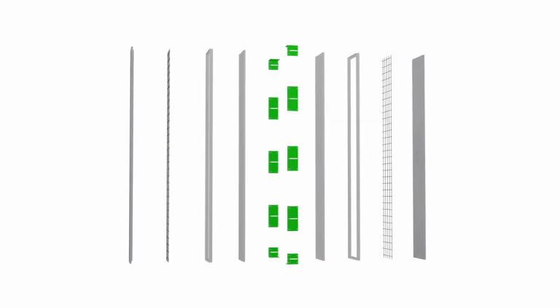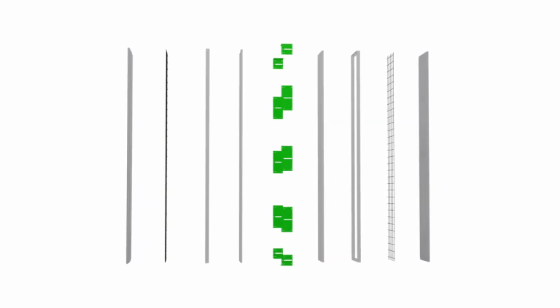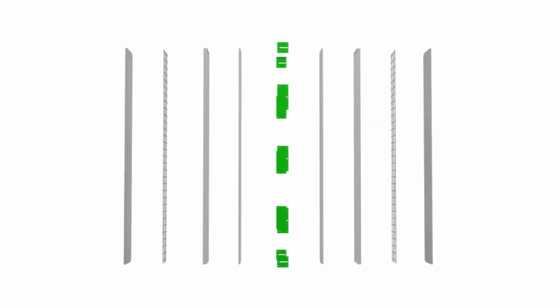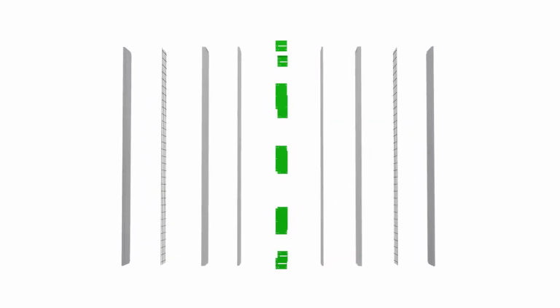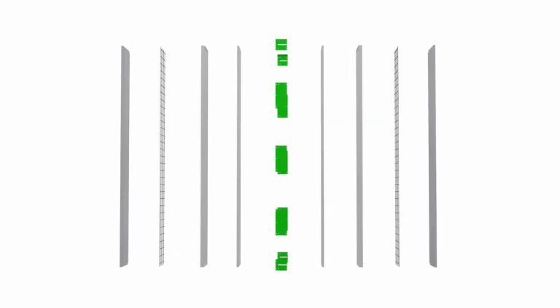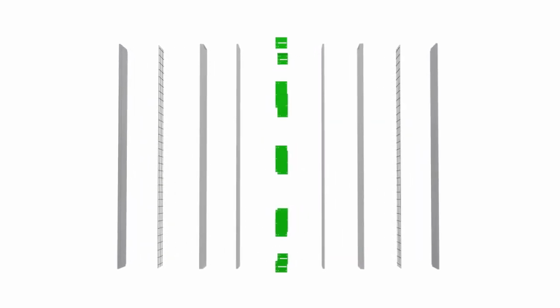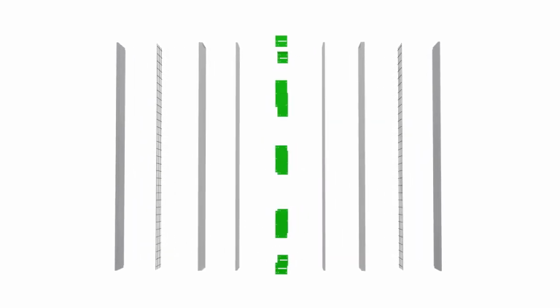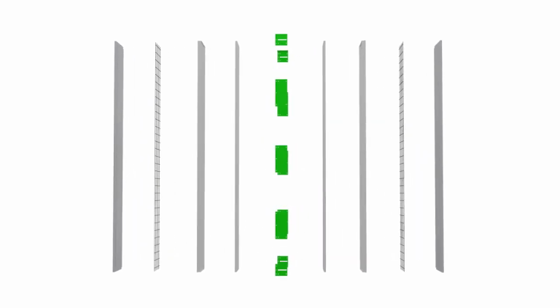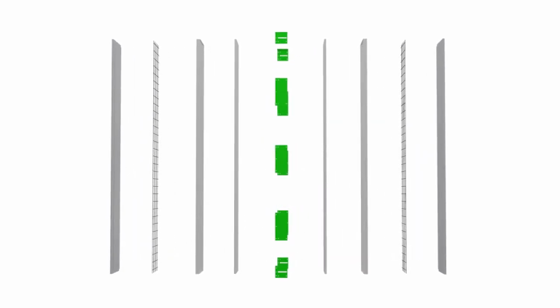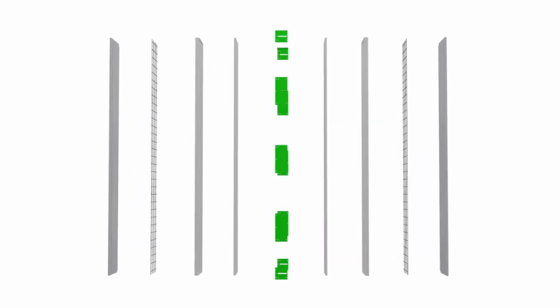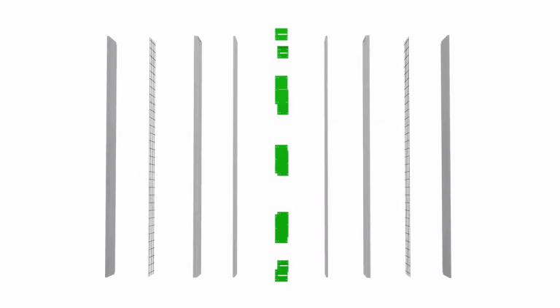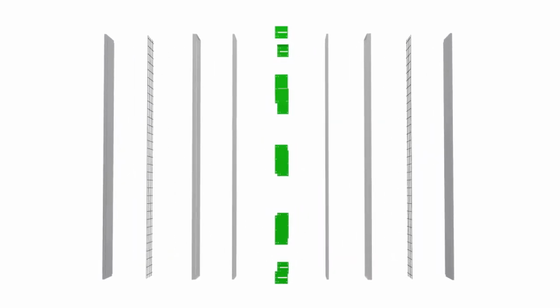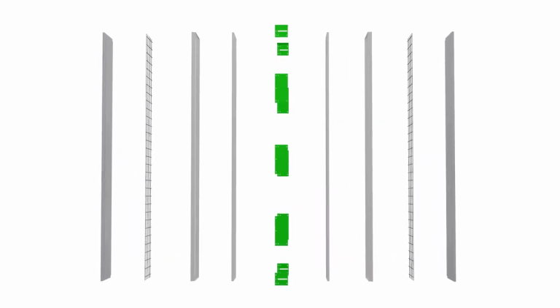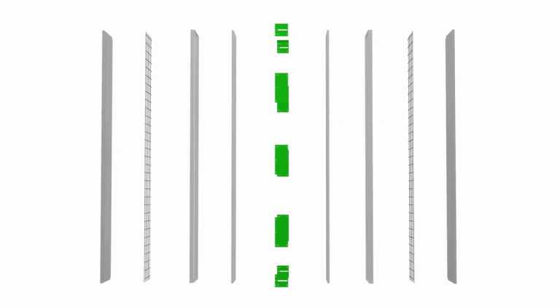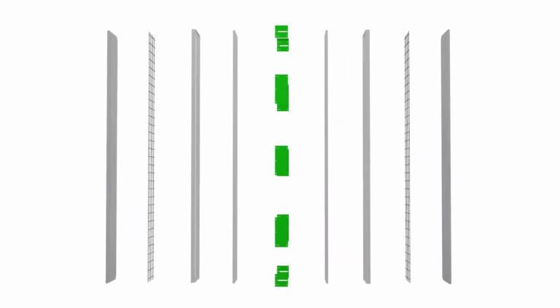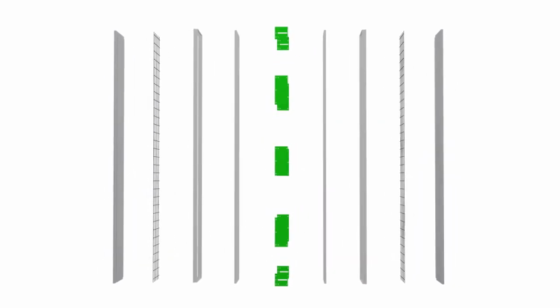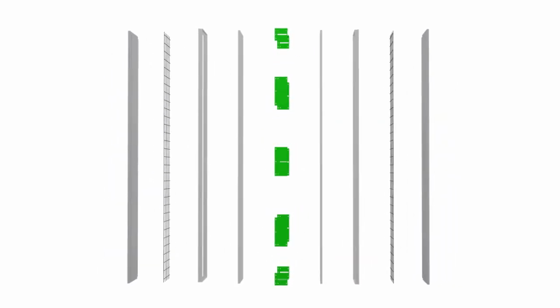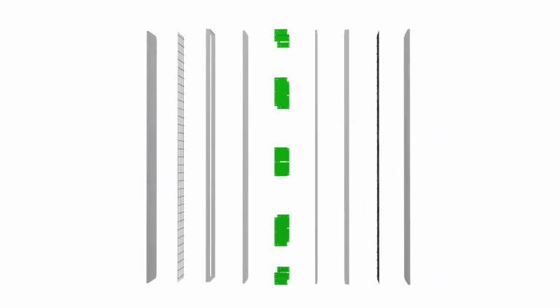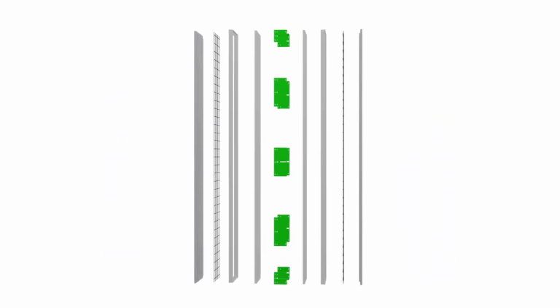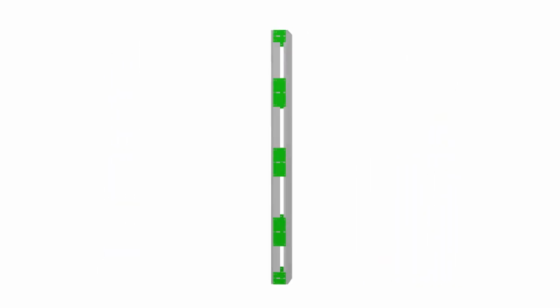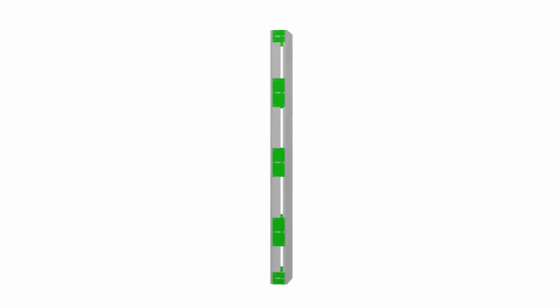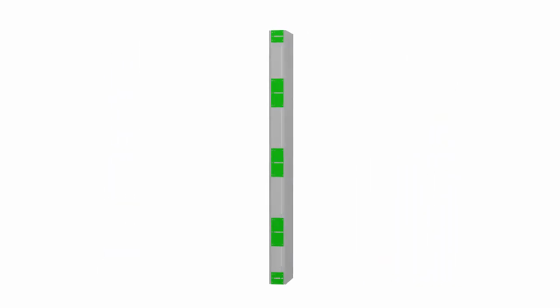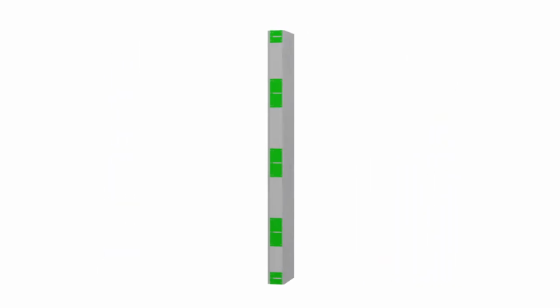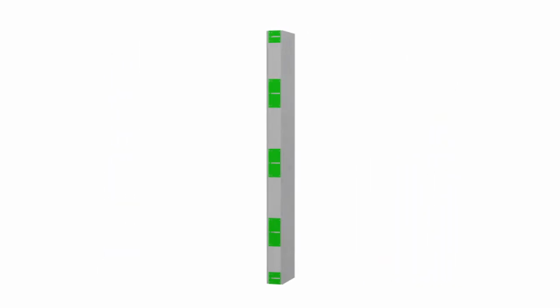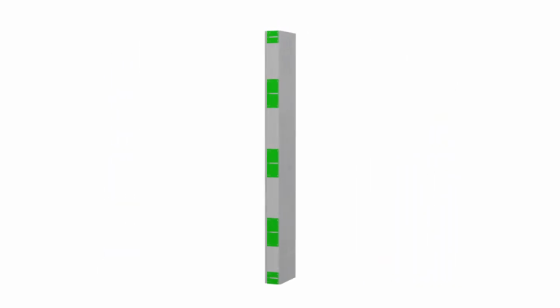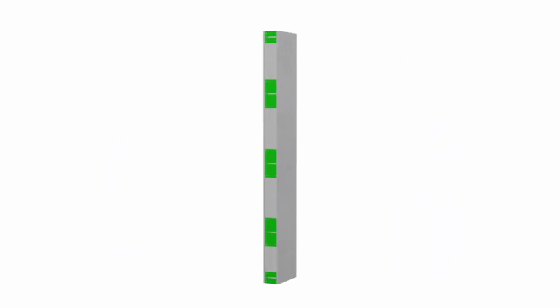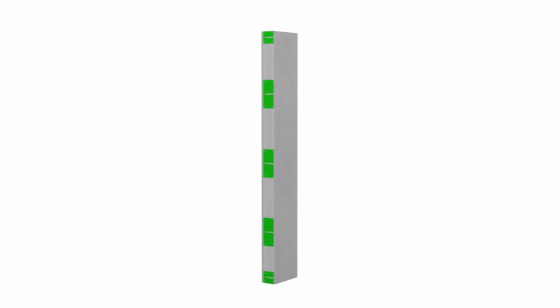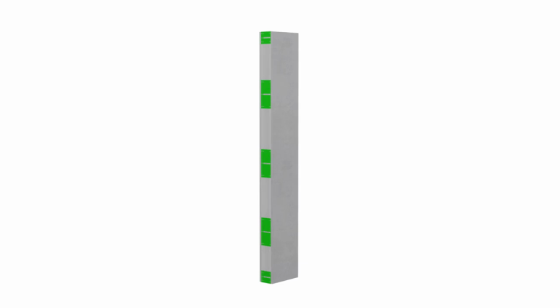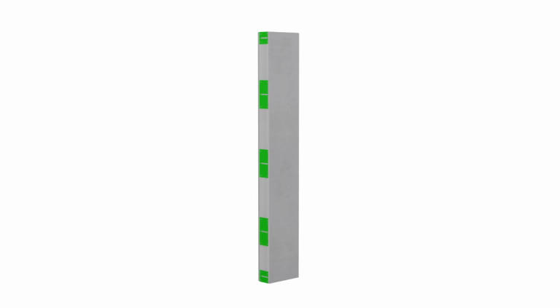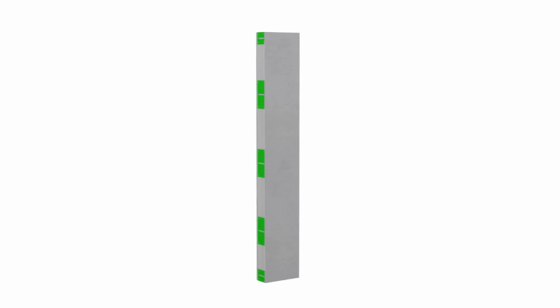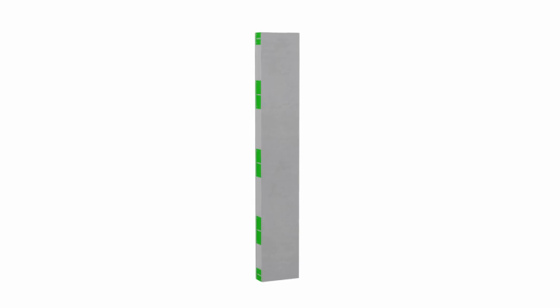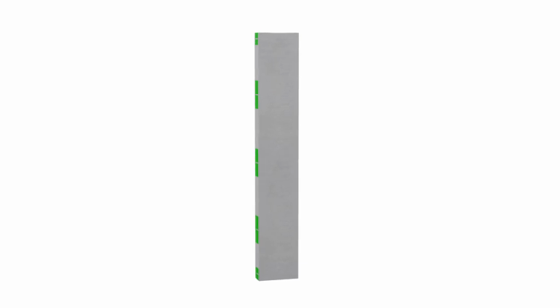Steel plates bring the system together into one monolithic structure.